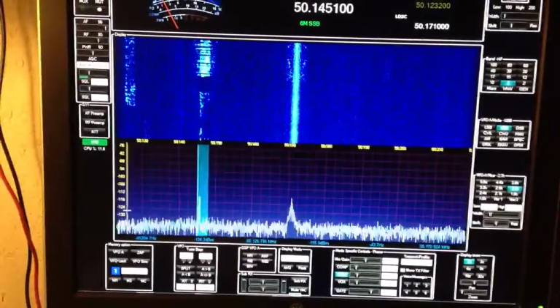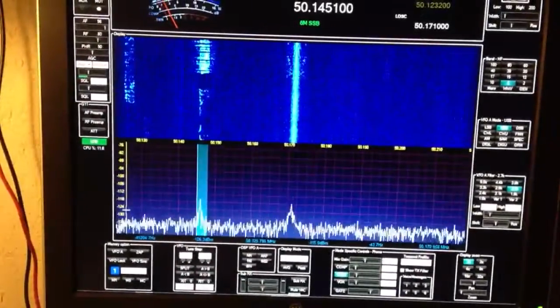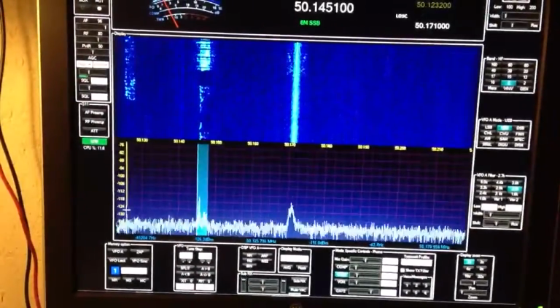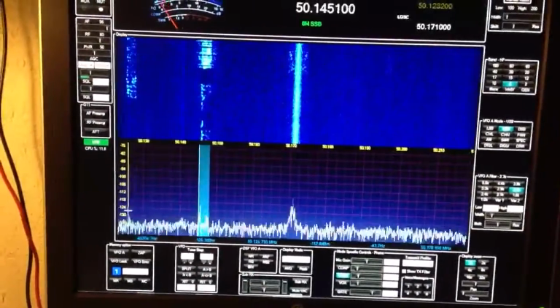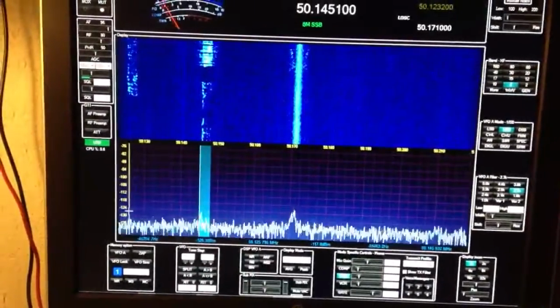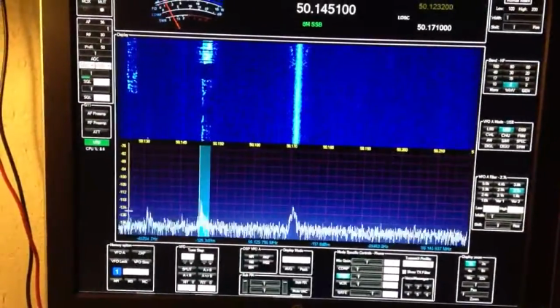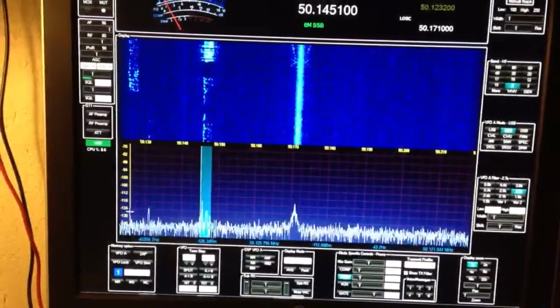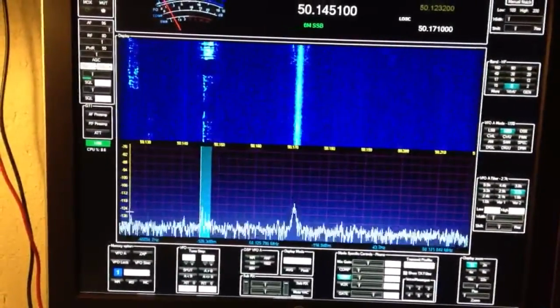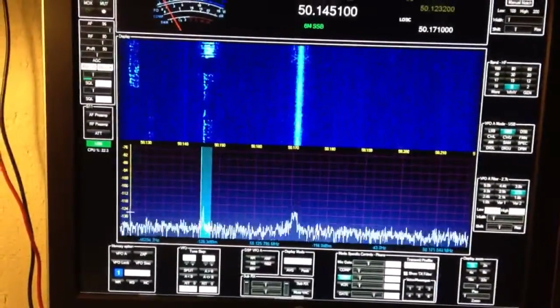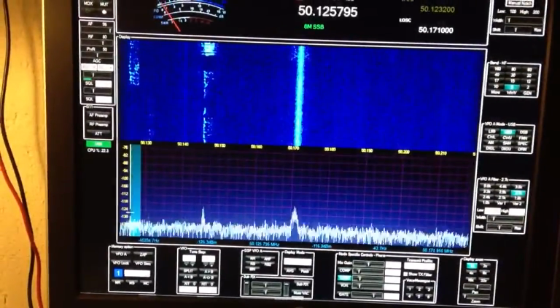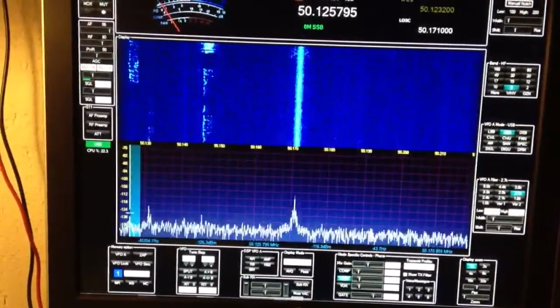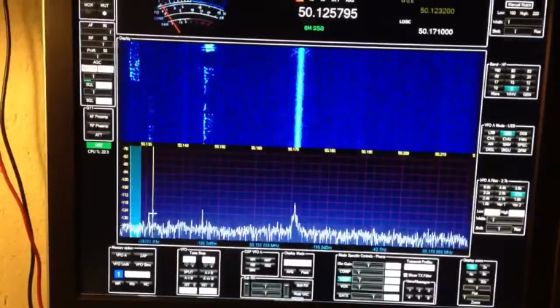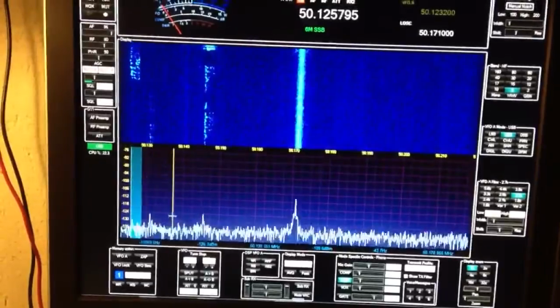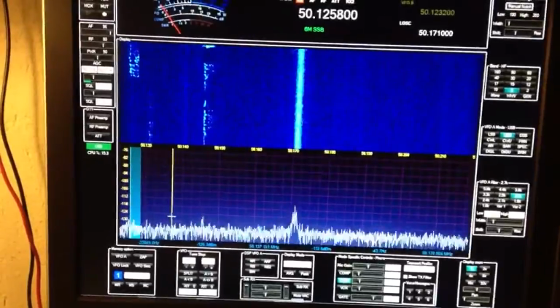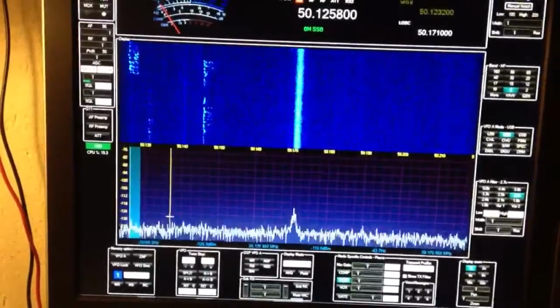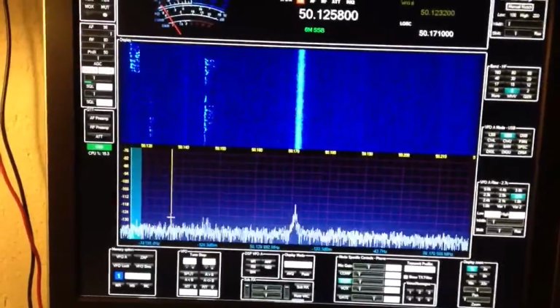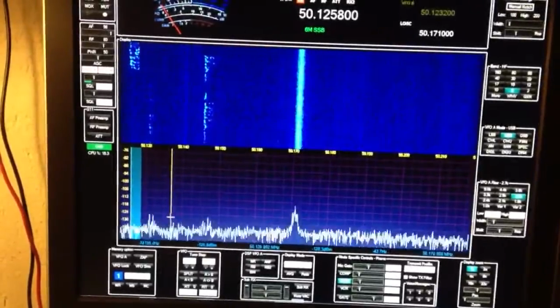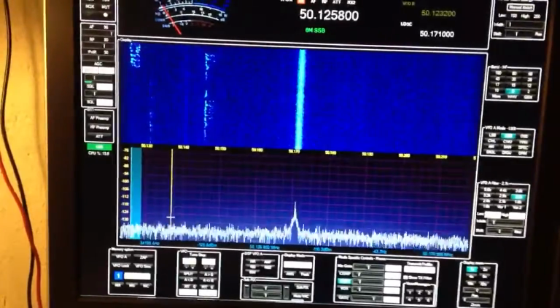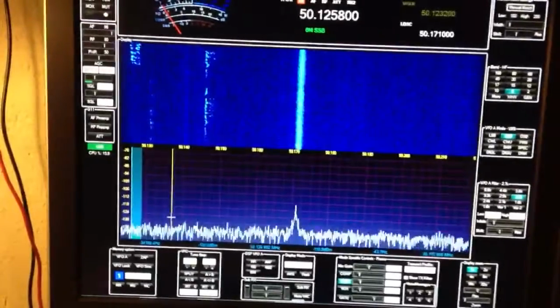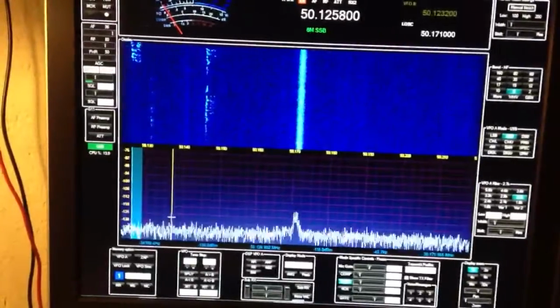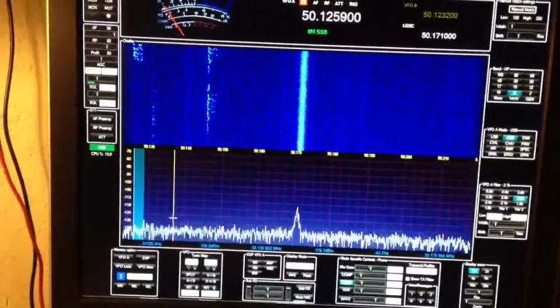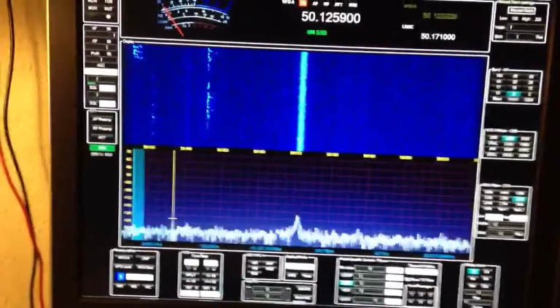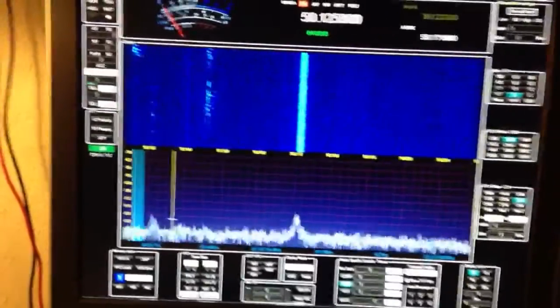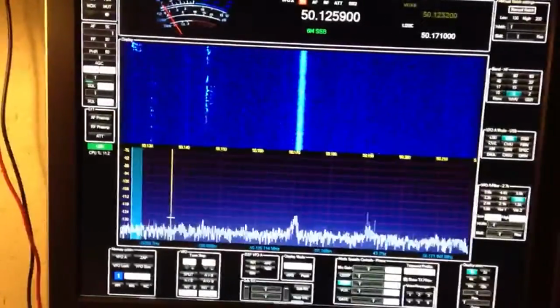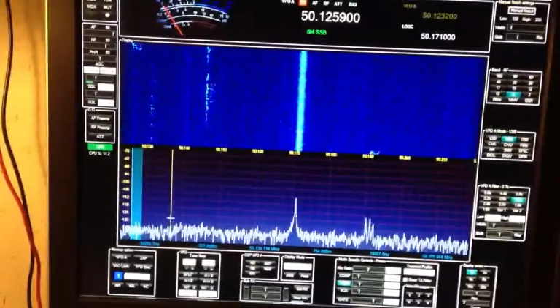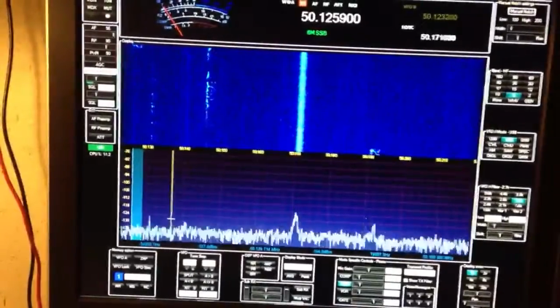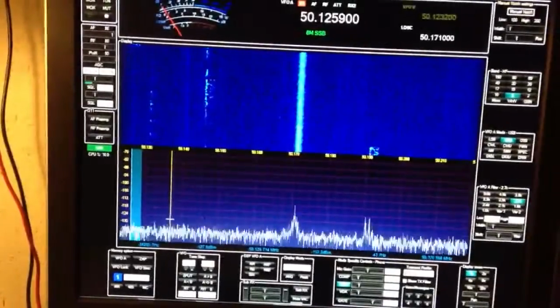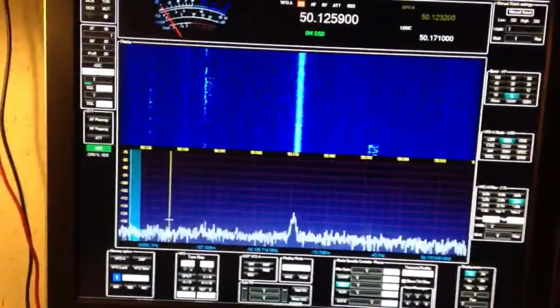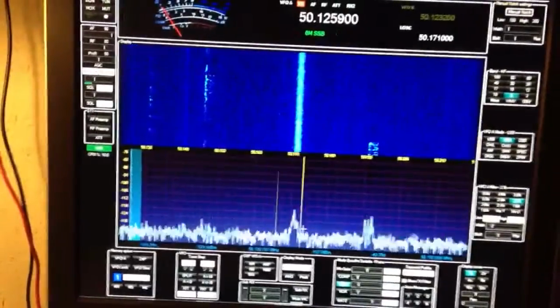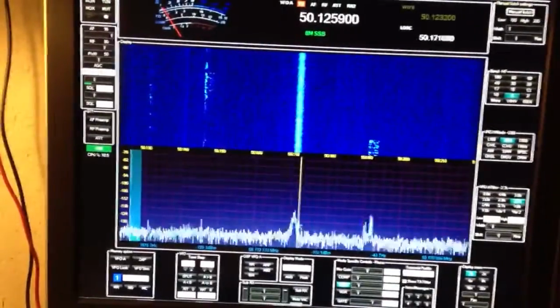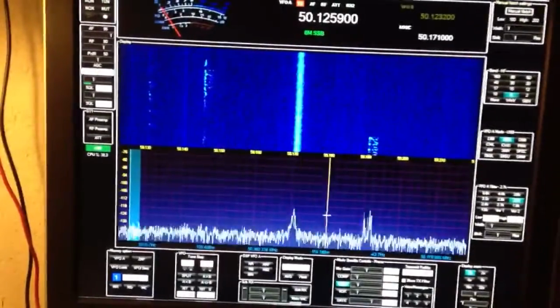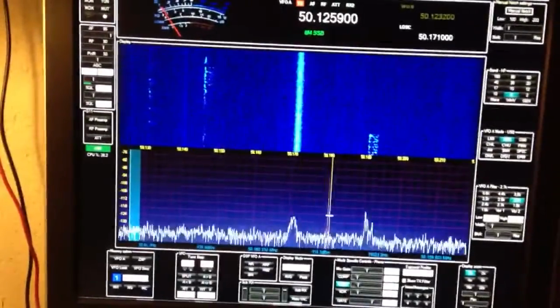And then we've got a guy over here calling CQ, and then he's jumping over to 50.190.